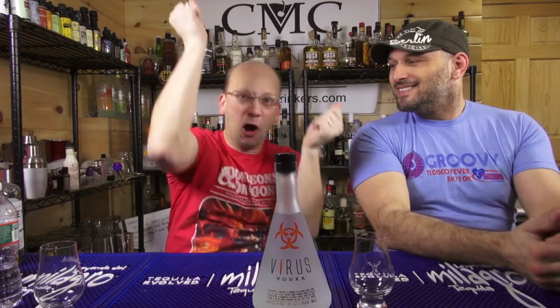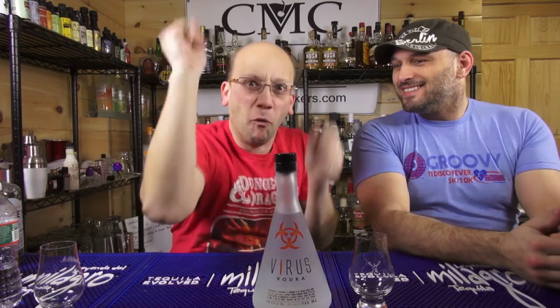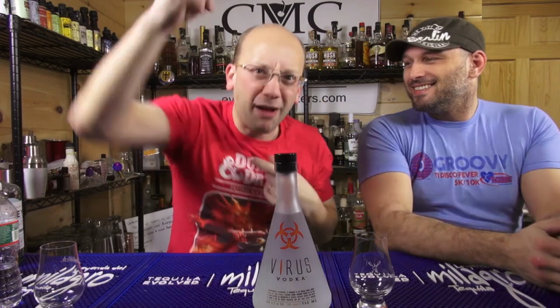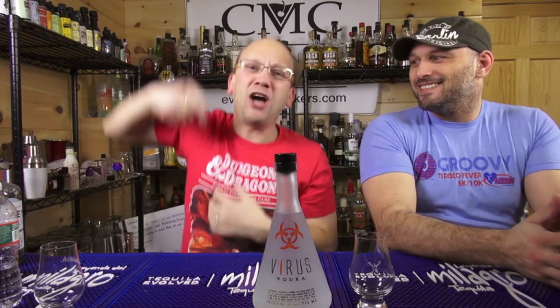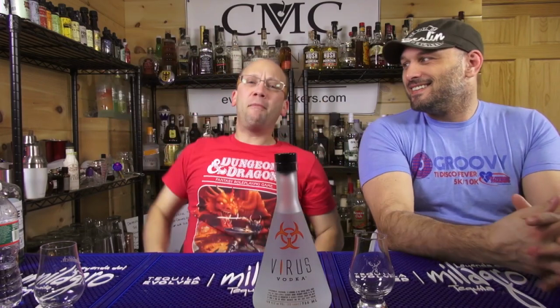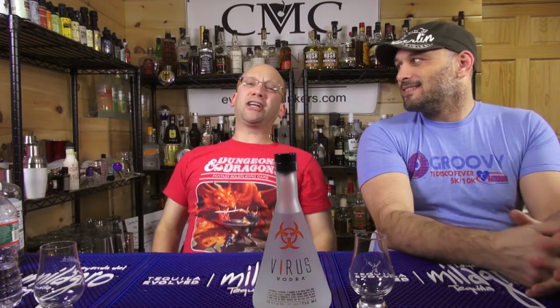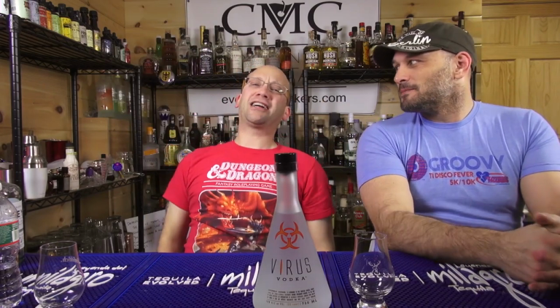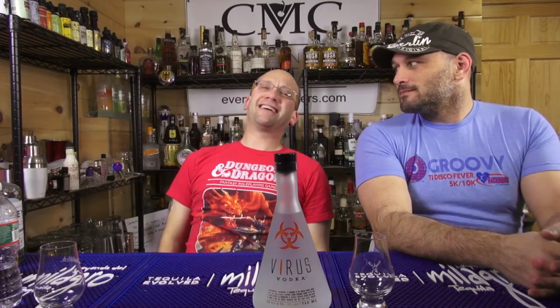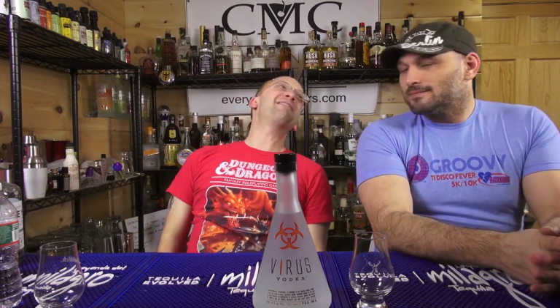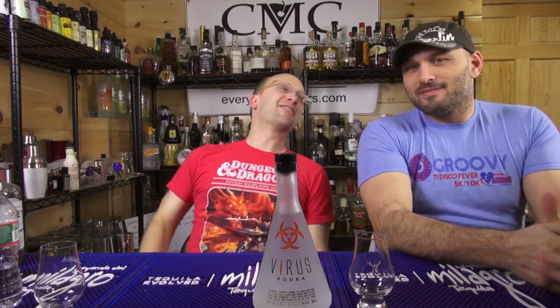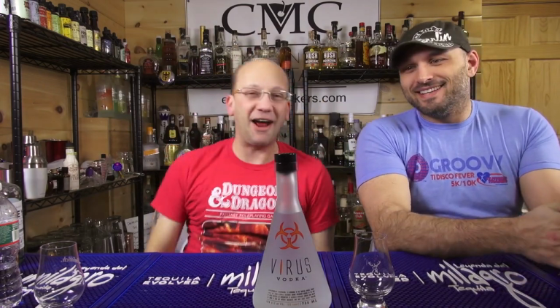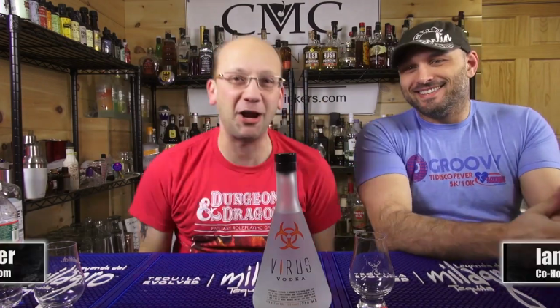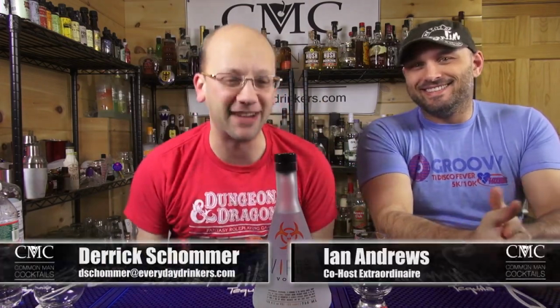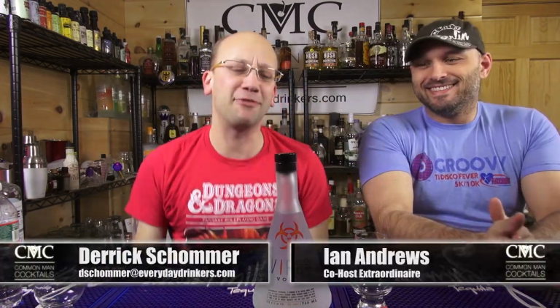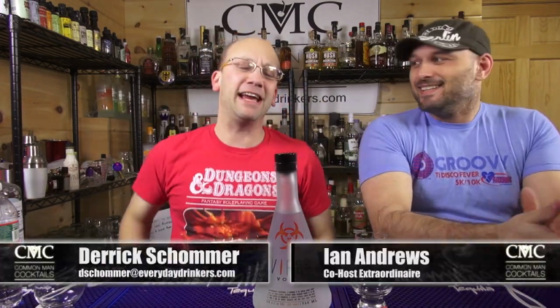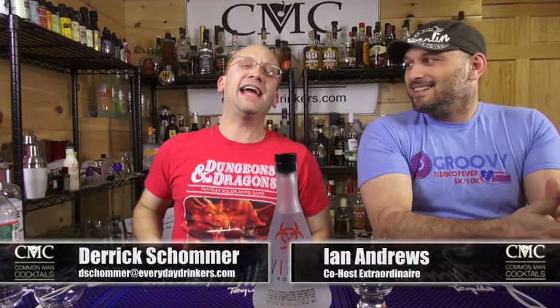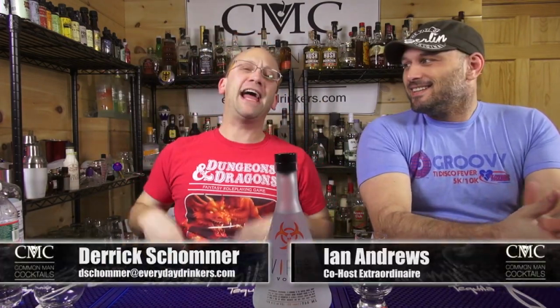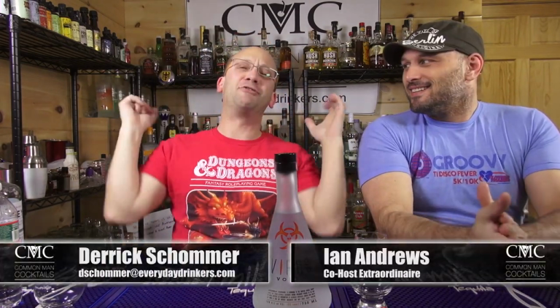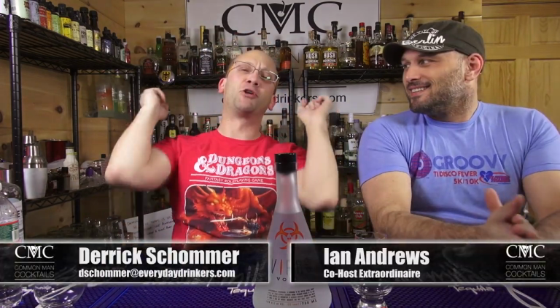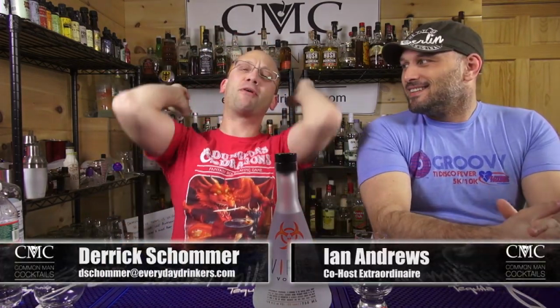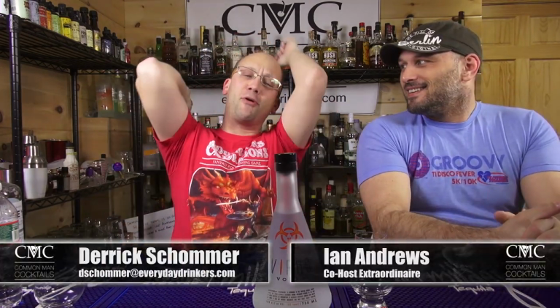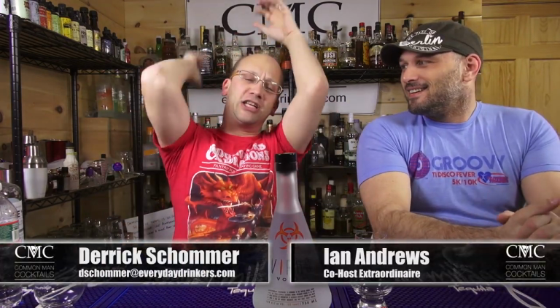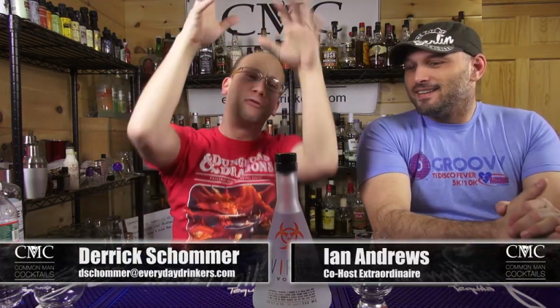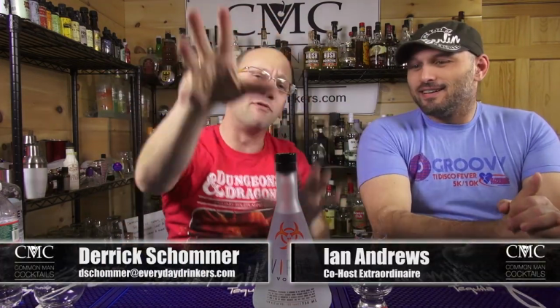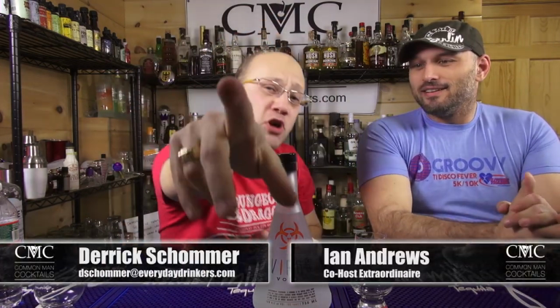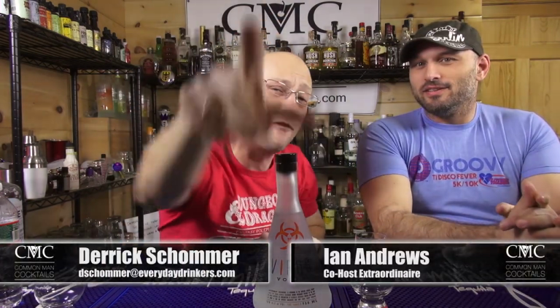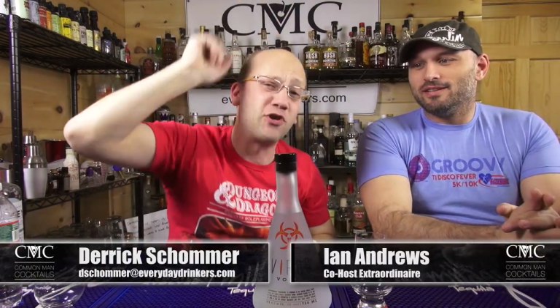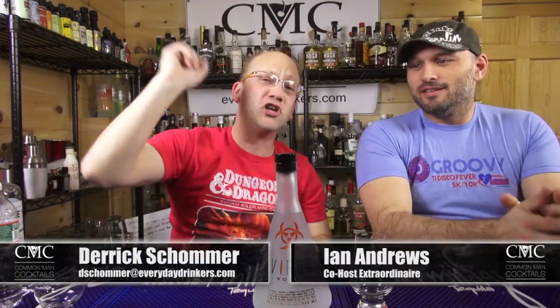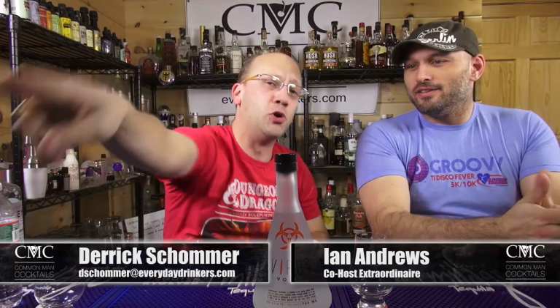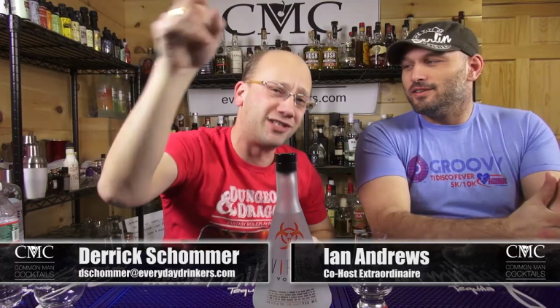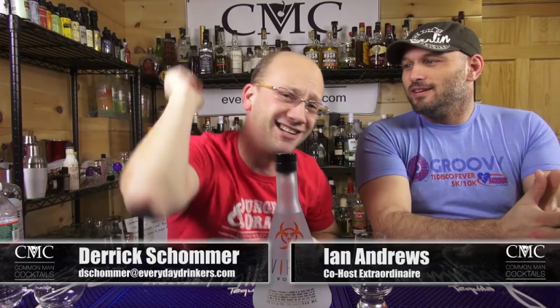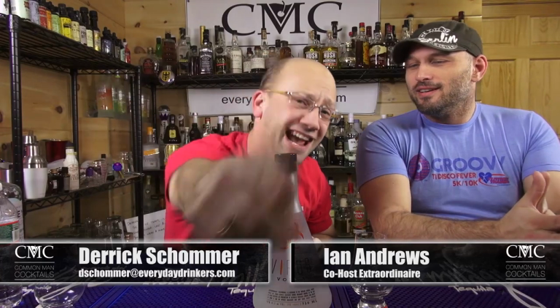Welcome to Cartman Cocktails! I'm your host Derek Chowder, and I'm with Ian Andrews, and we're going to do a review for you today!